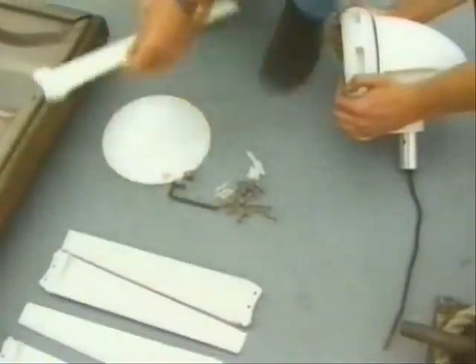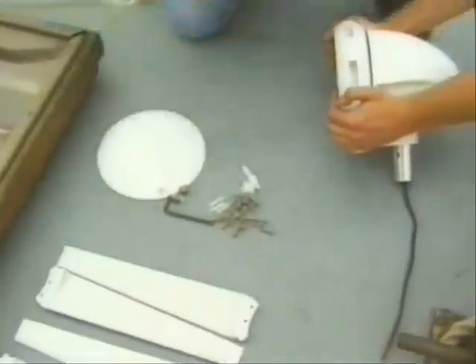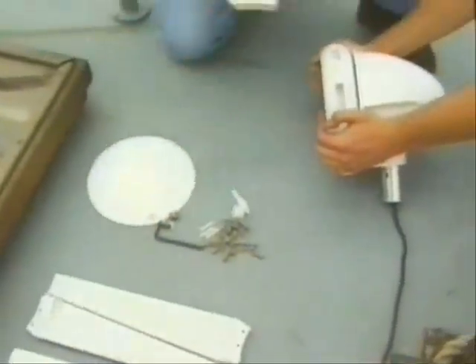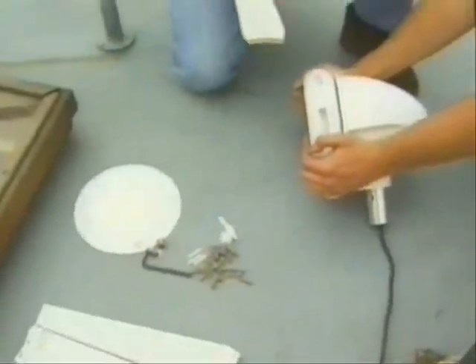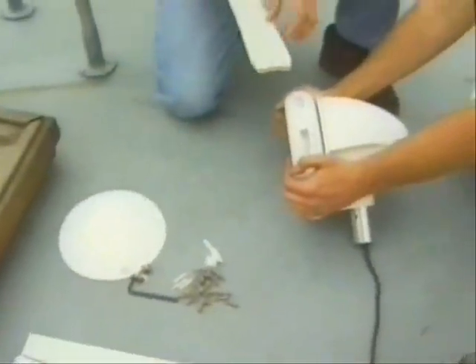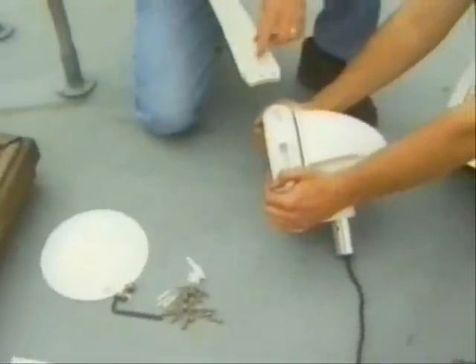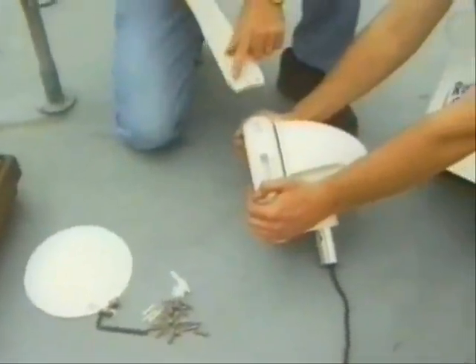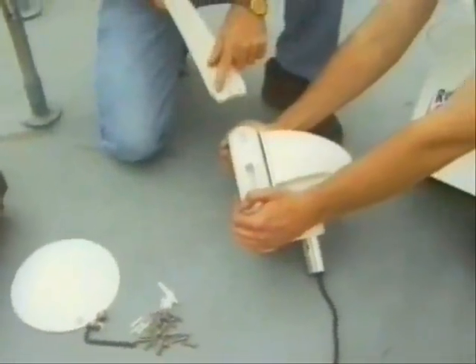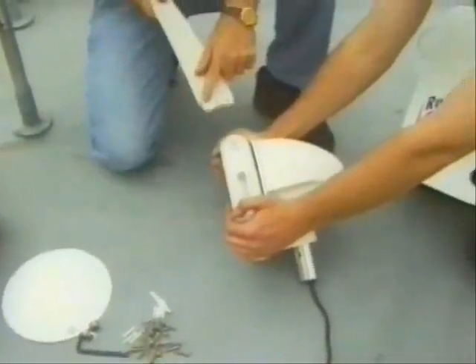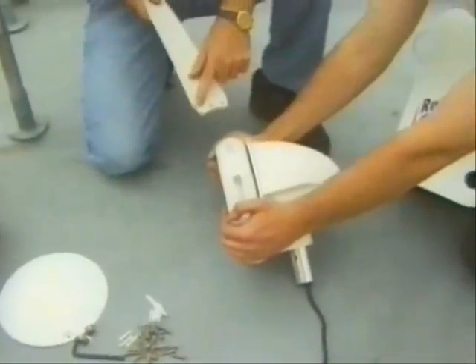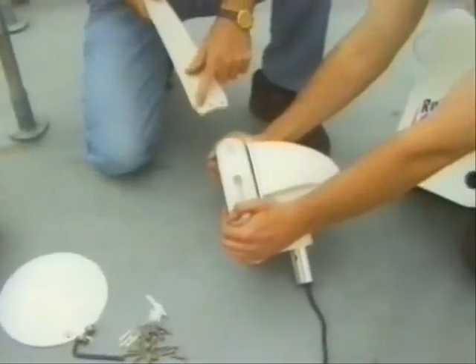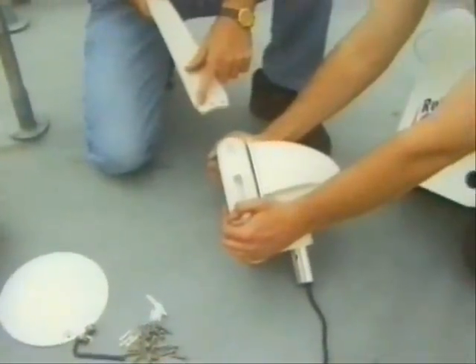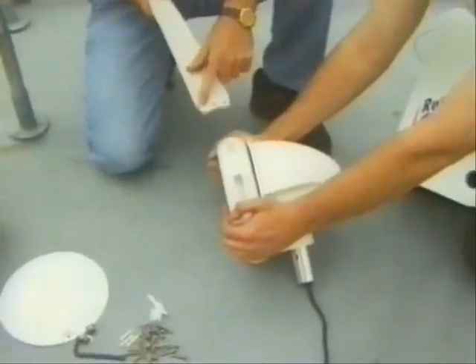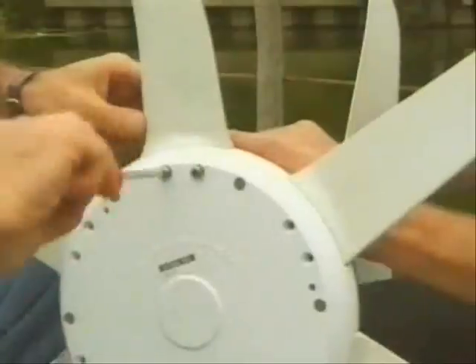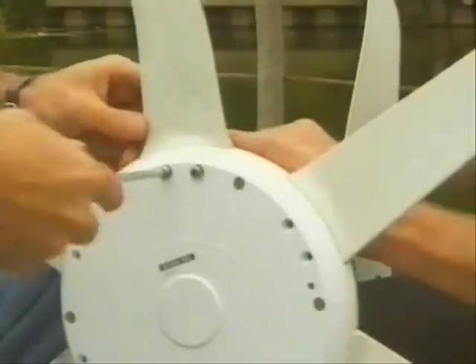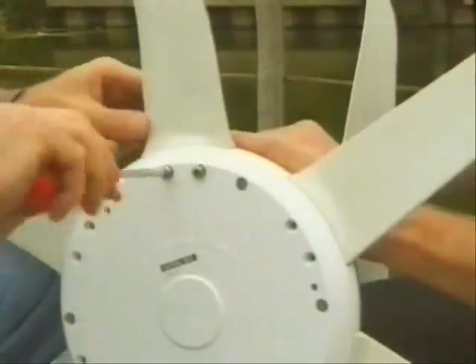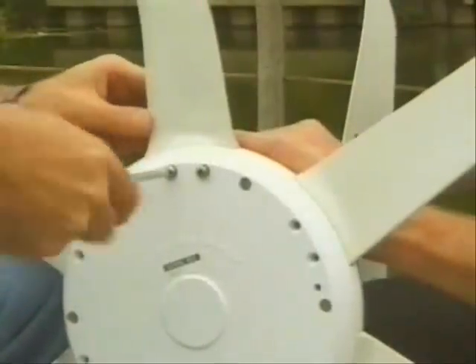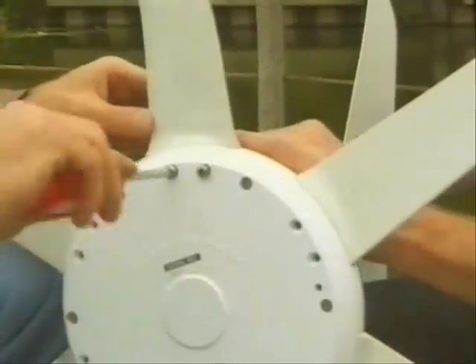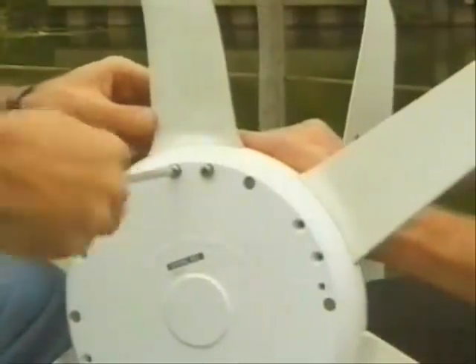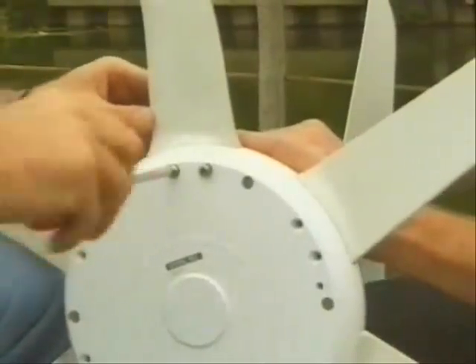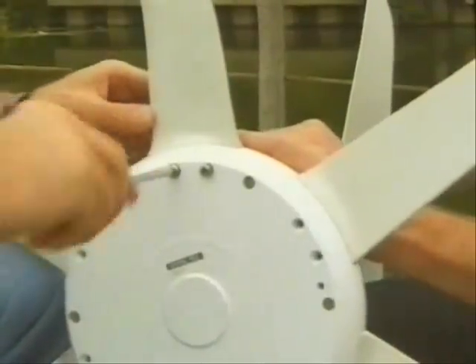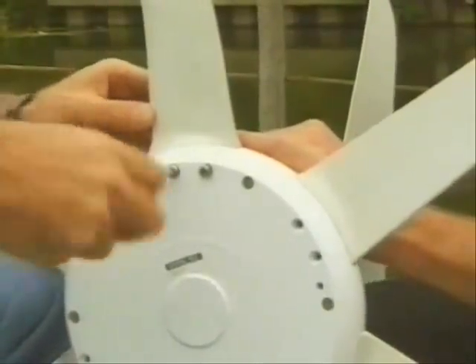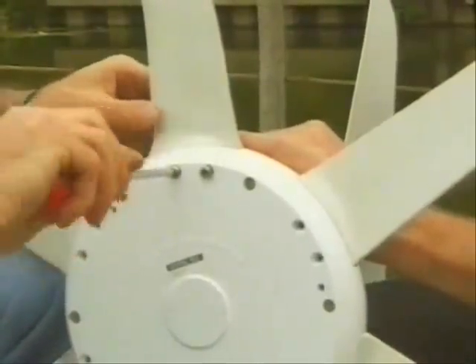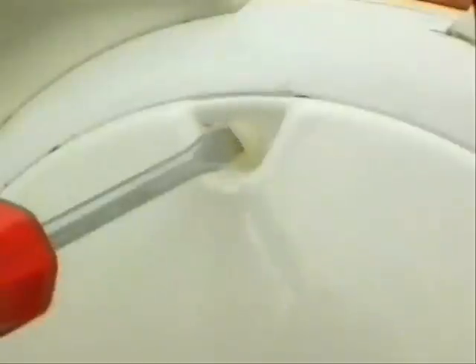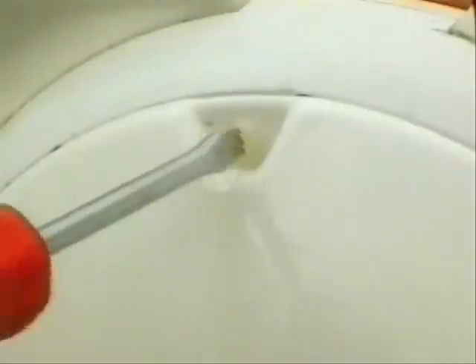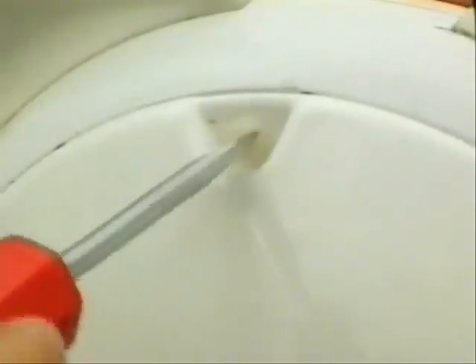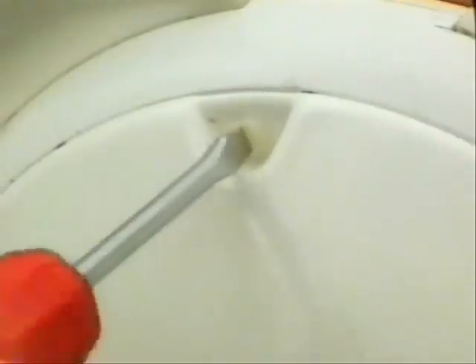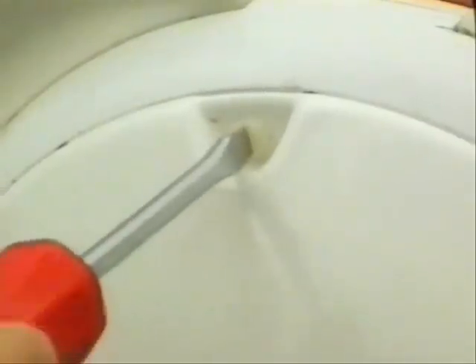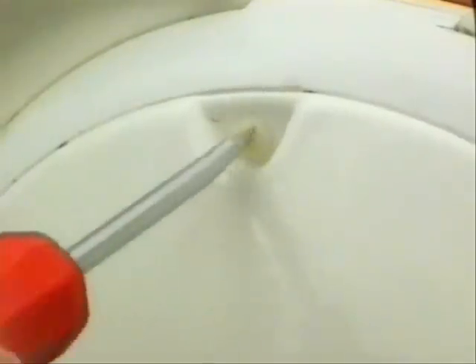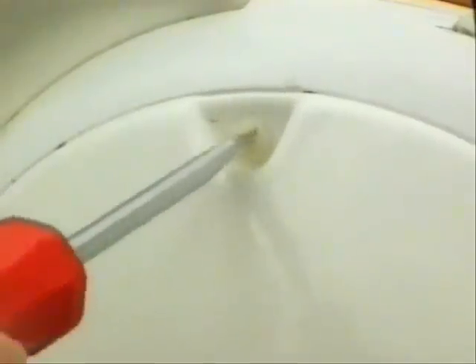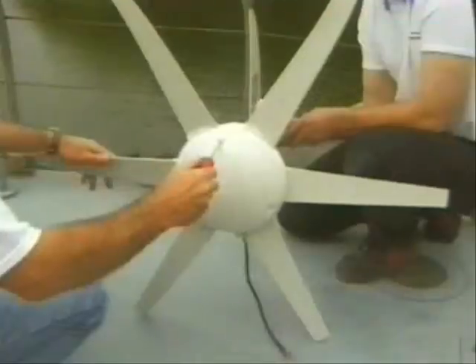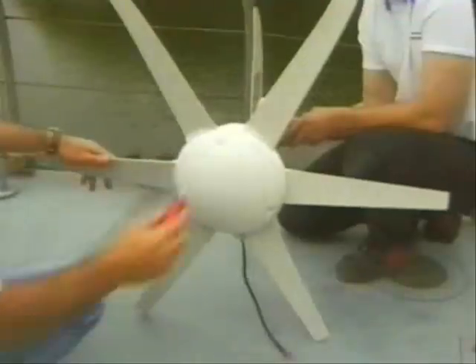First, place the generator assembly on a flat surface, and secure each blade with two screws on one side and two on the other side.